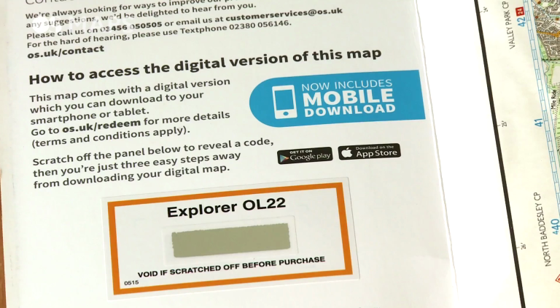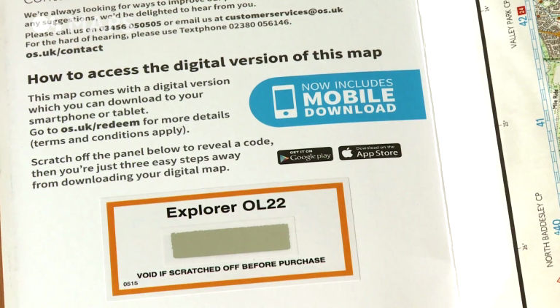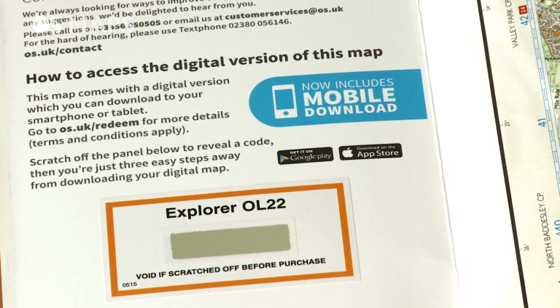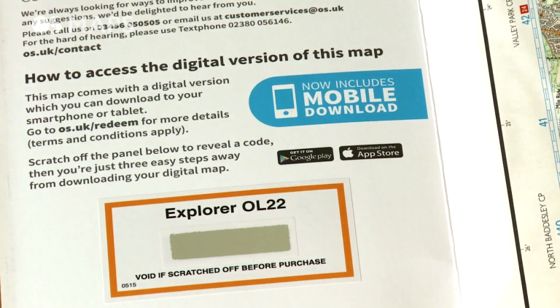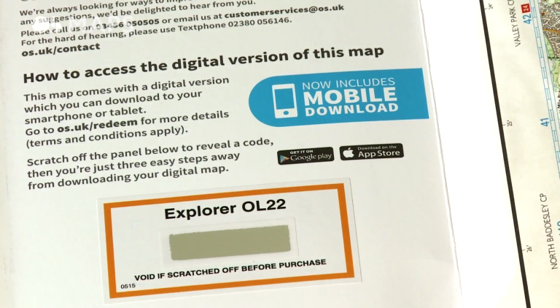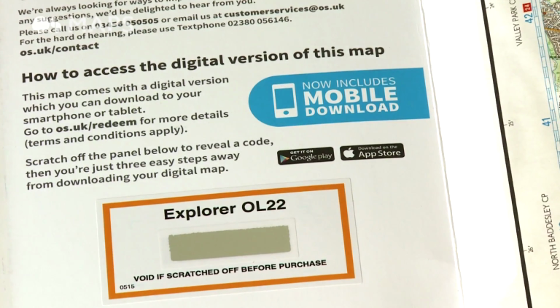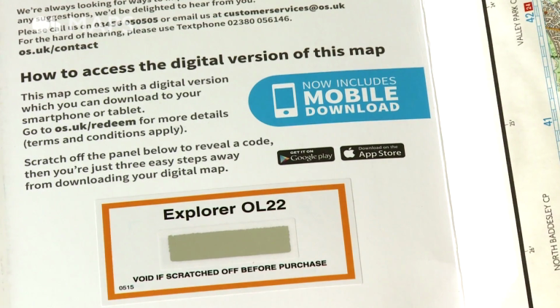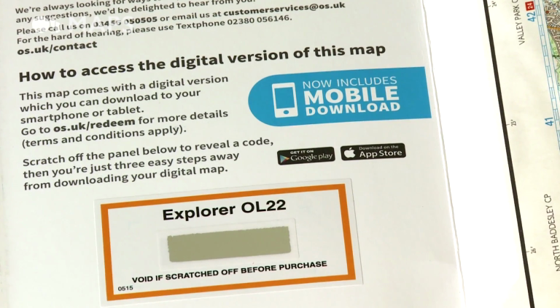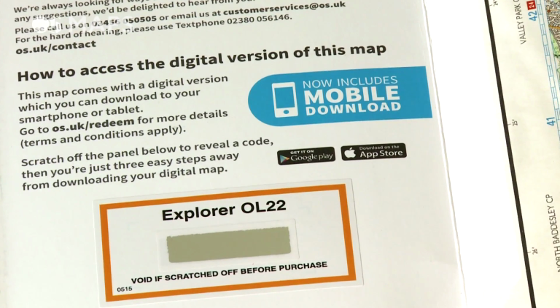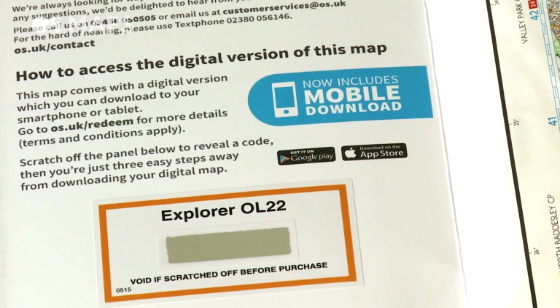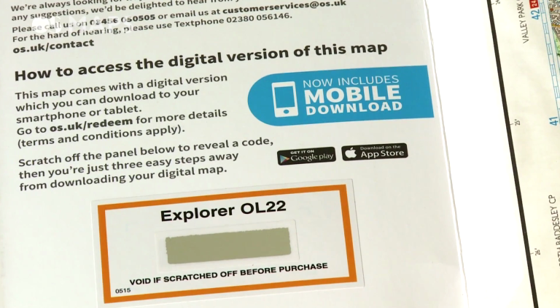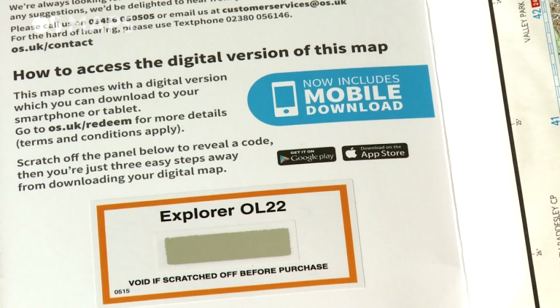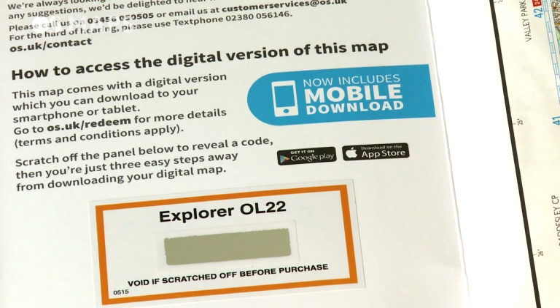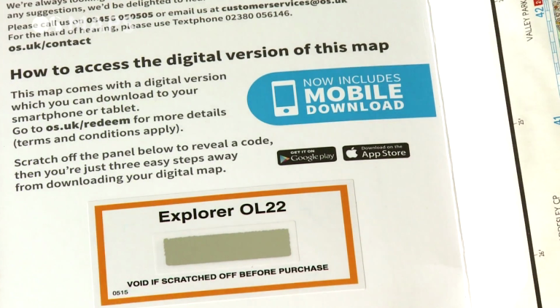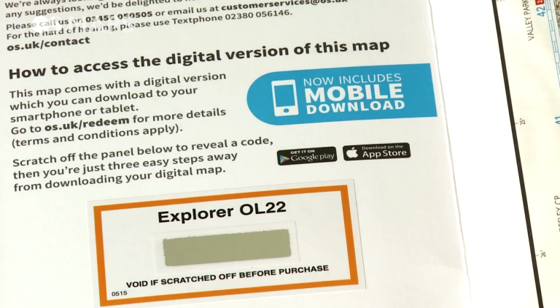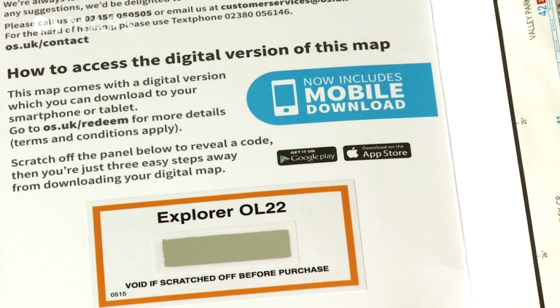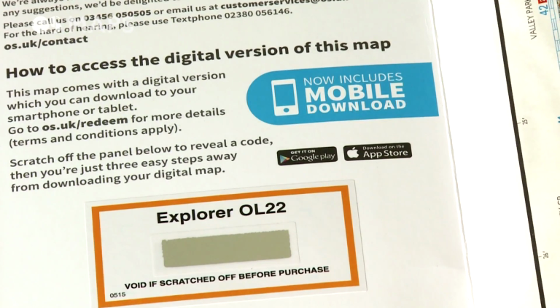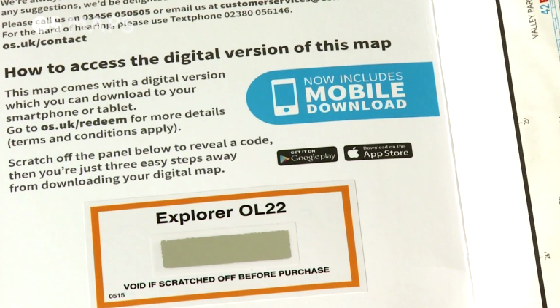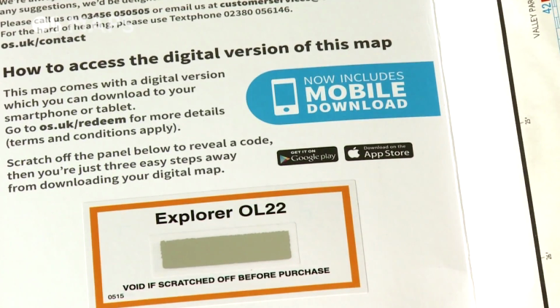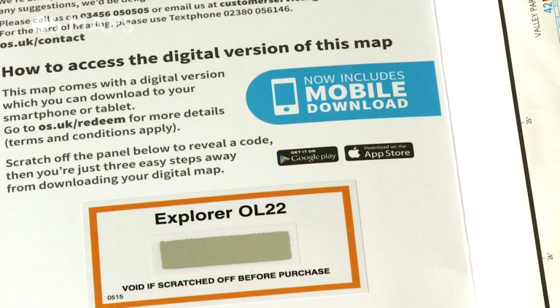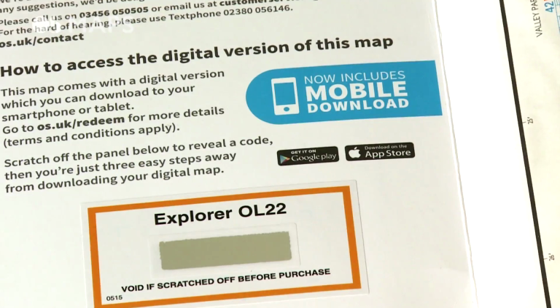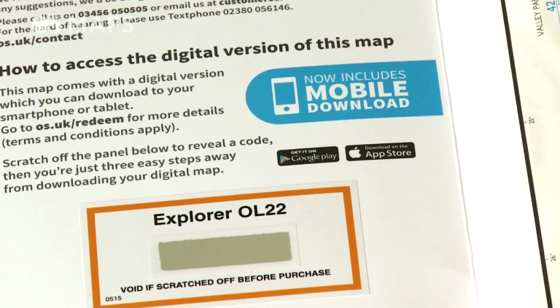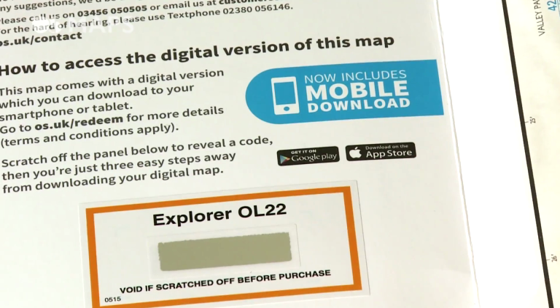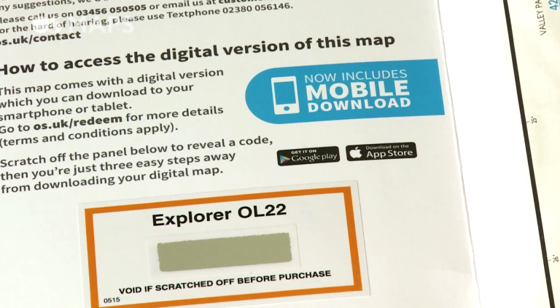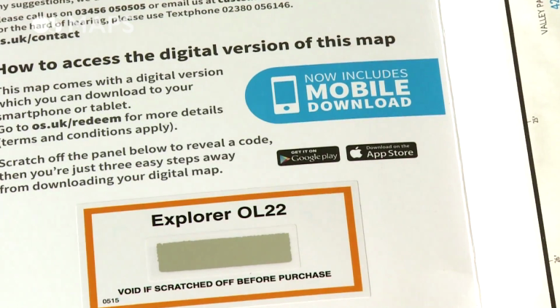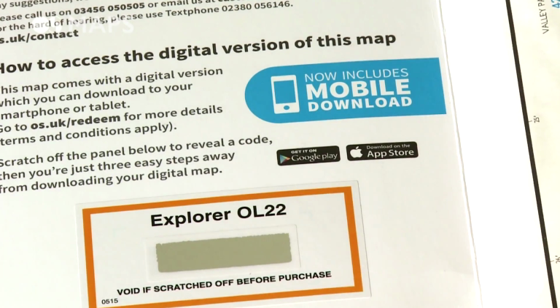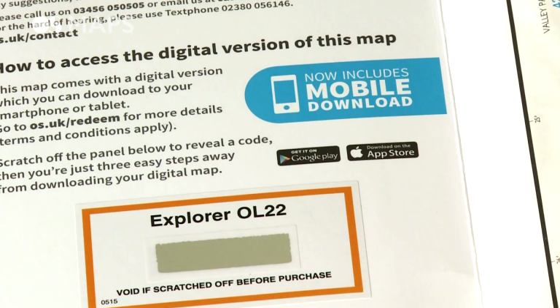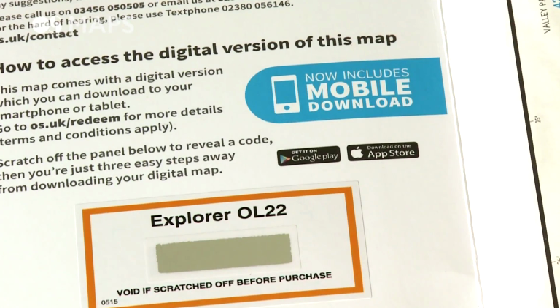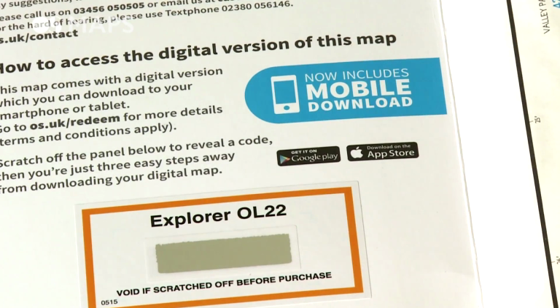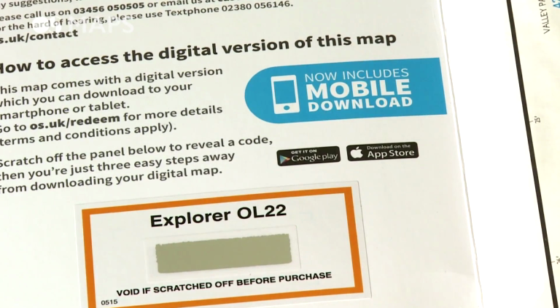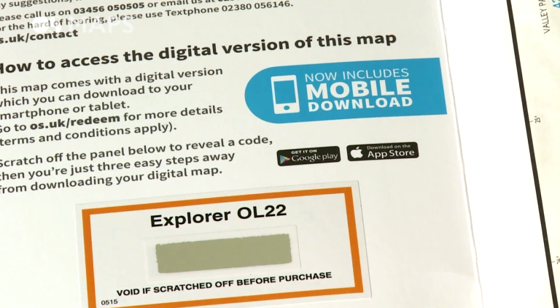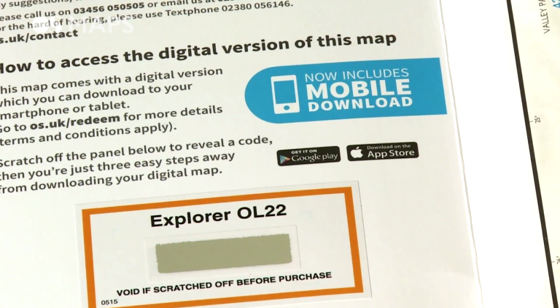As an added extra, every paper map you buy now includes a mobile download of the same map.